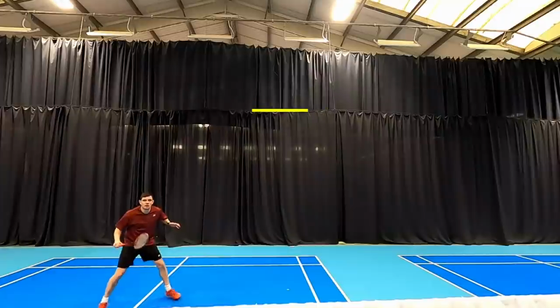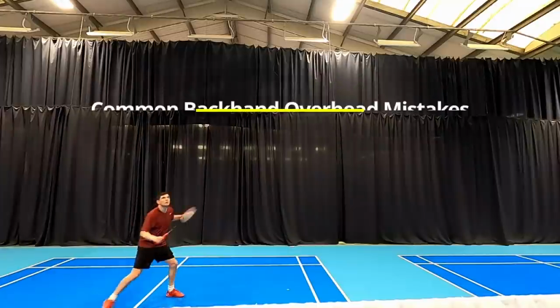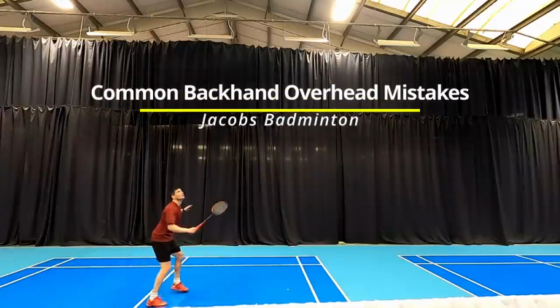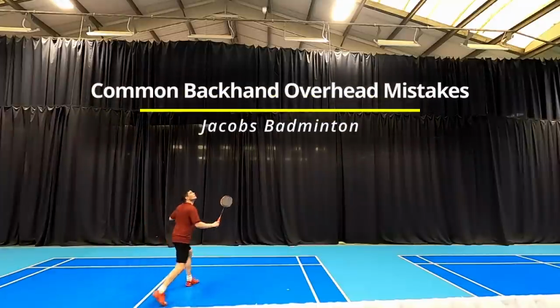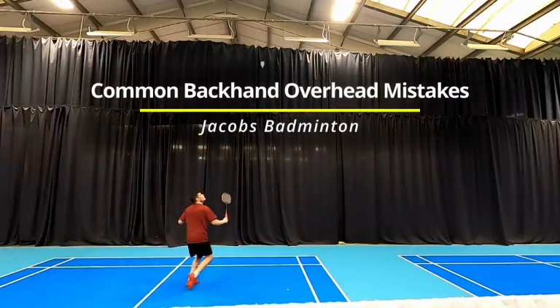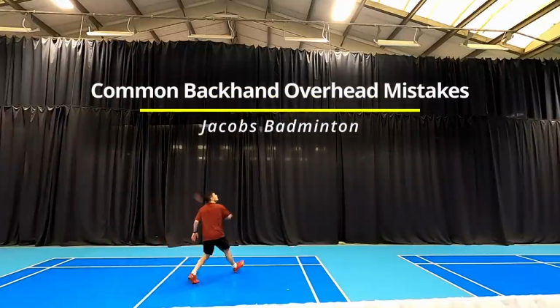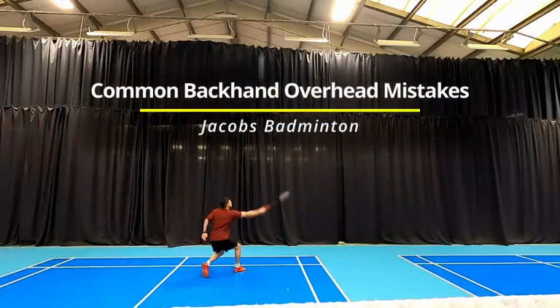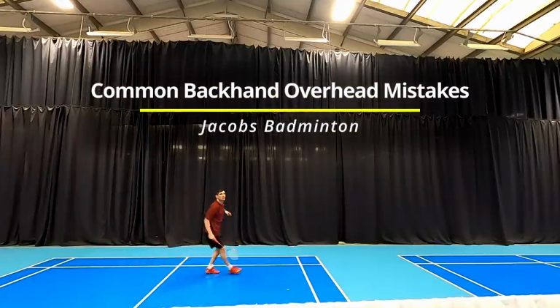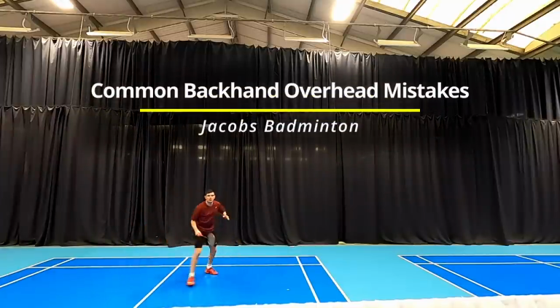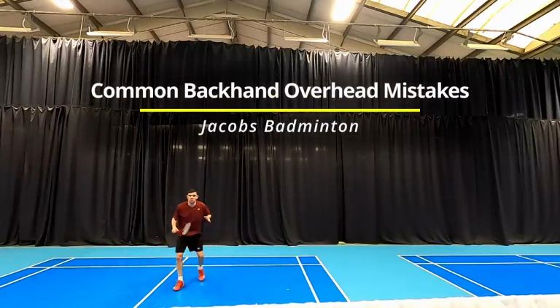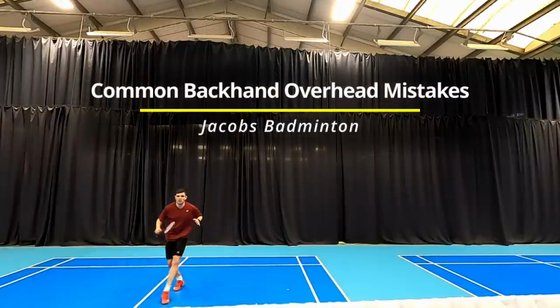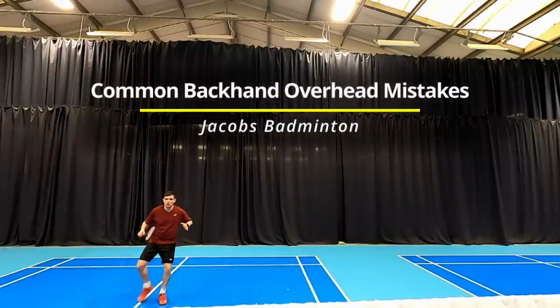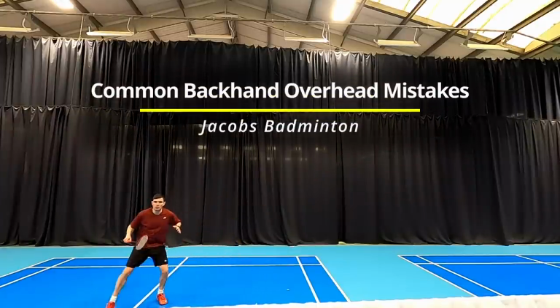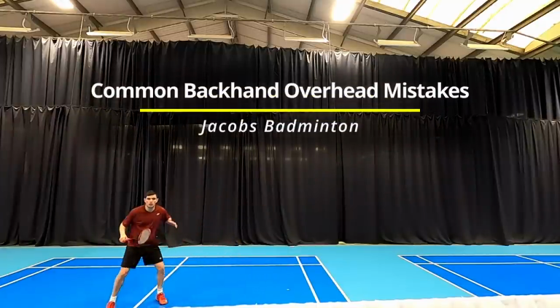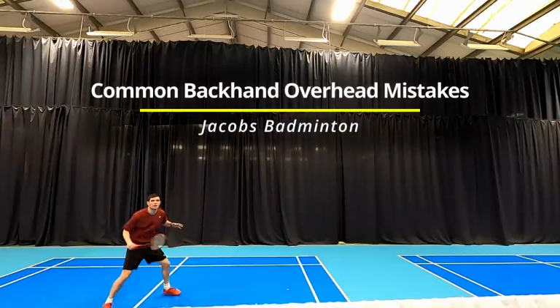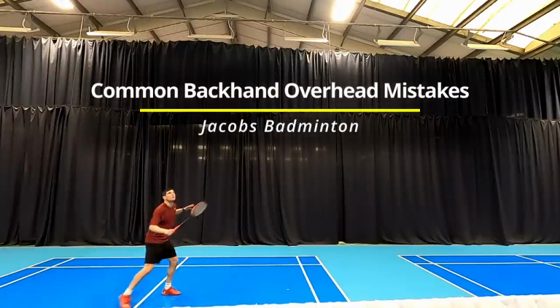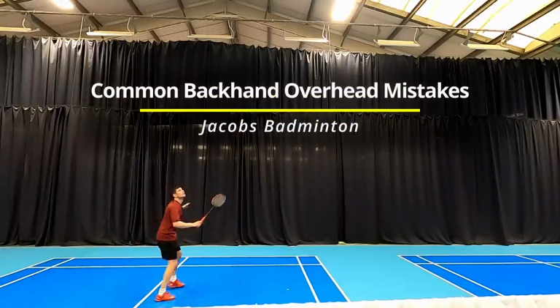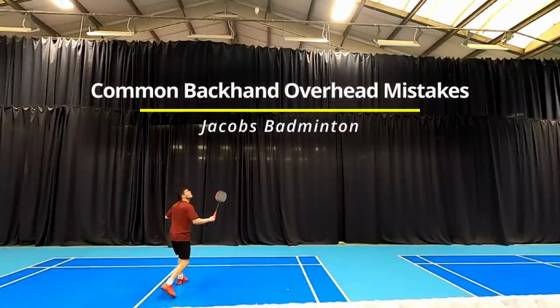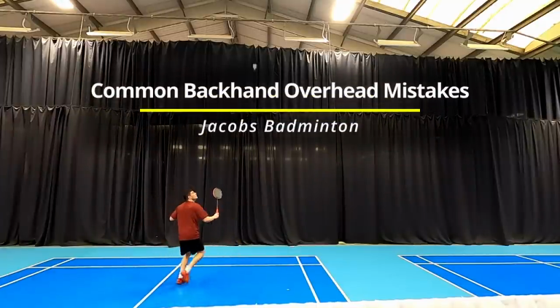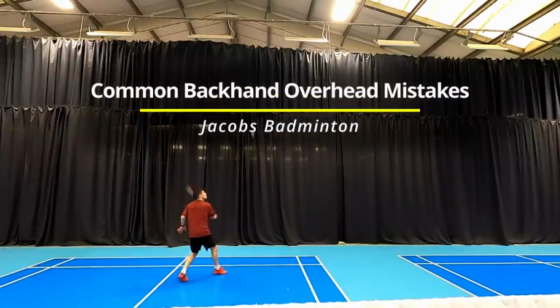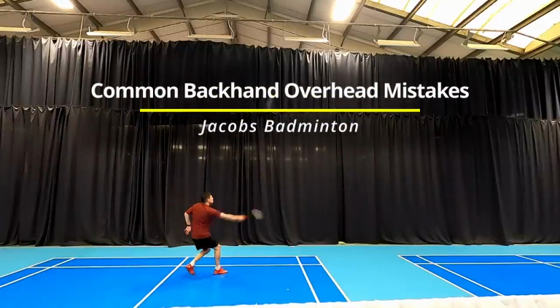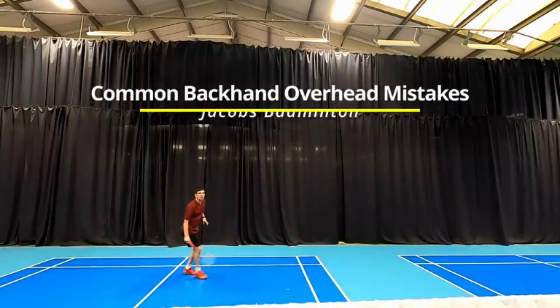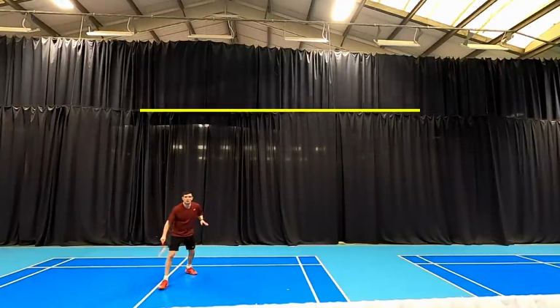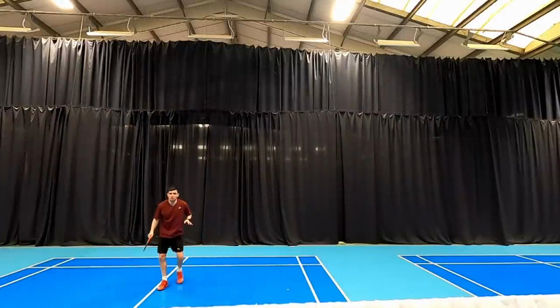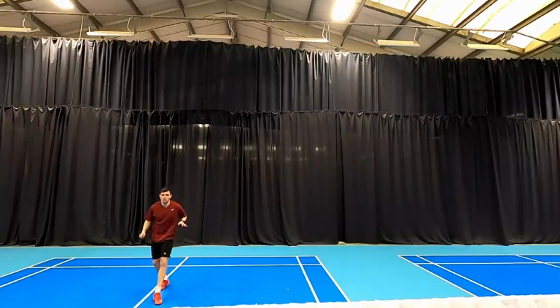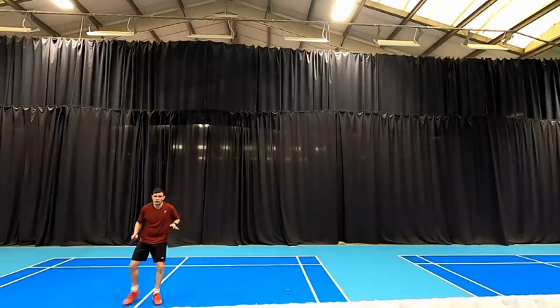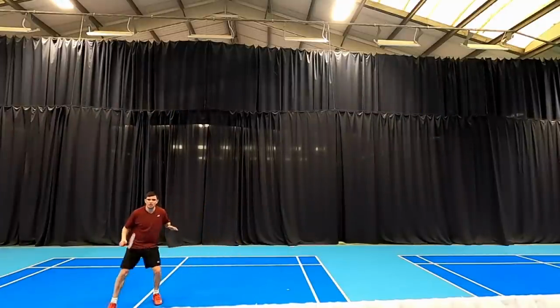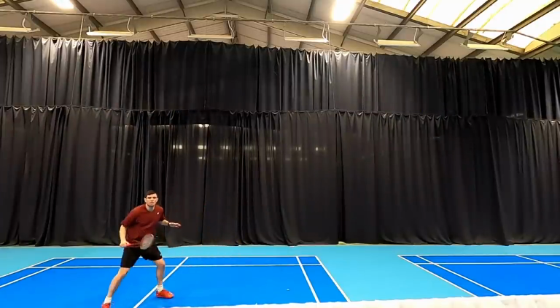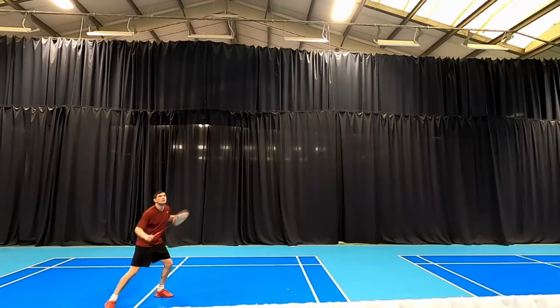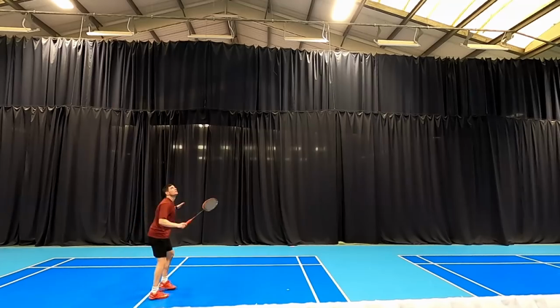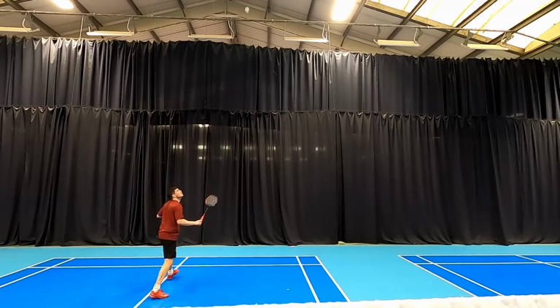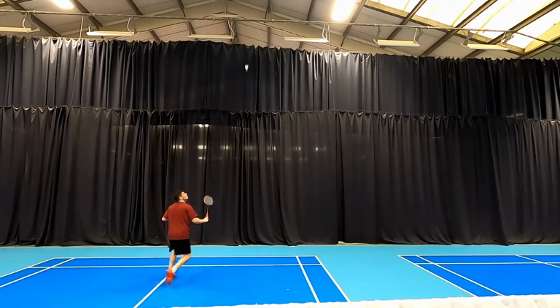Do you want to improve your backhand overhead technique and develop a backhand just like Daryl's? Then stay tuned because we've got some useful tips.